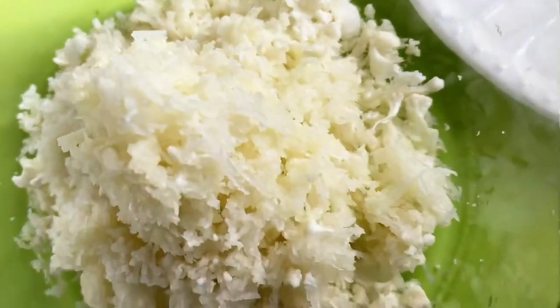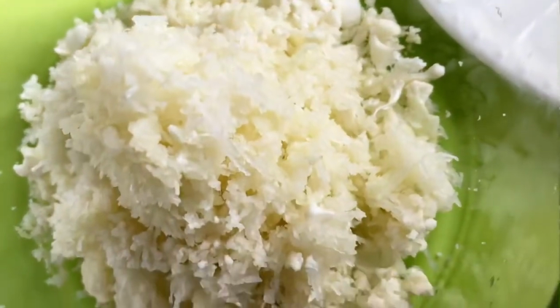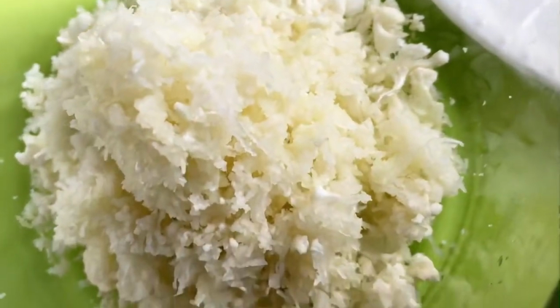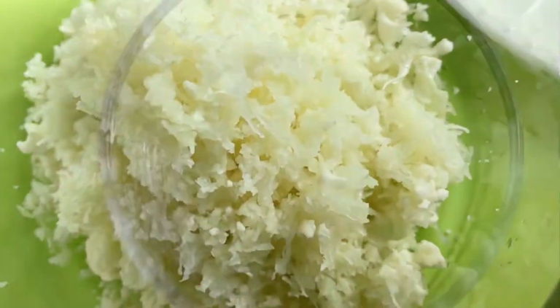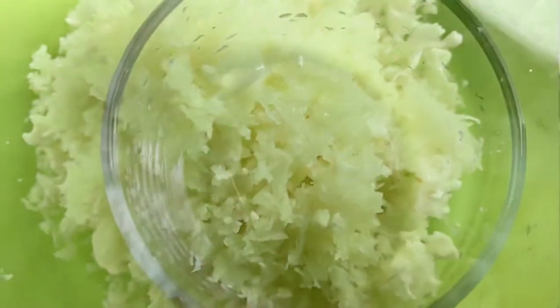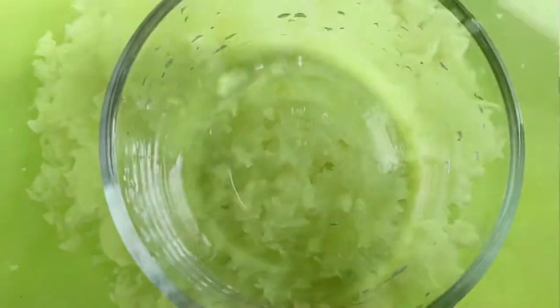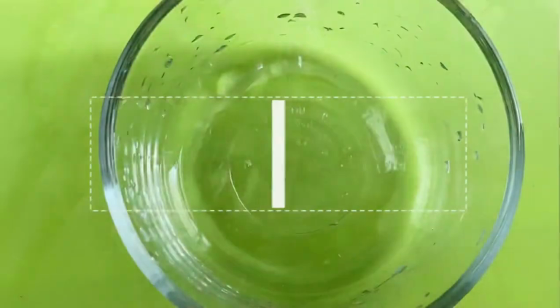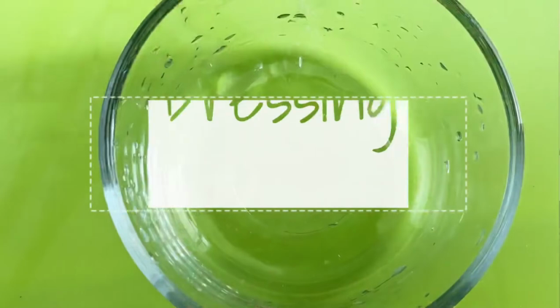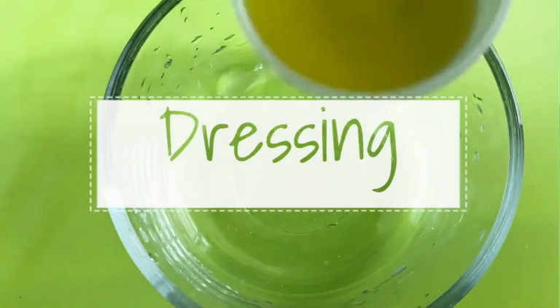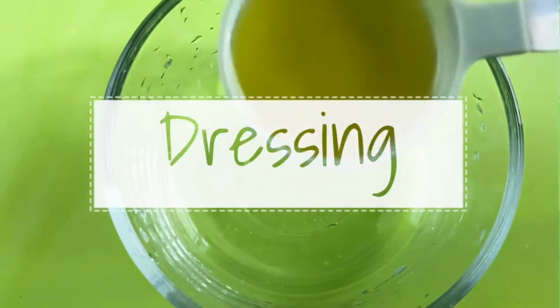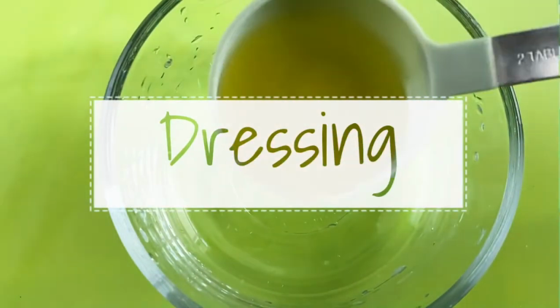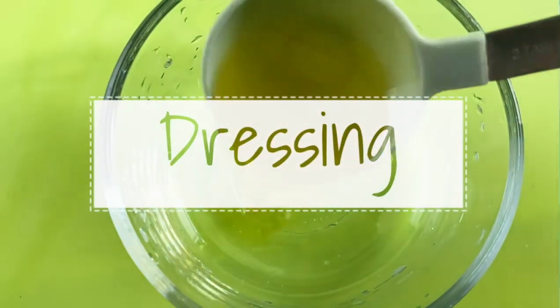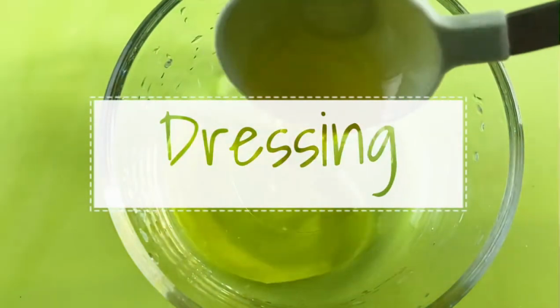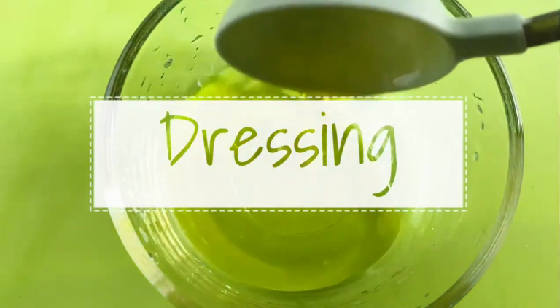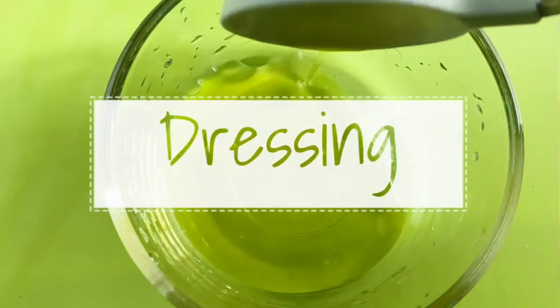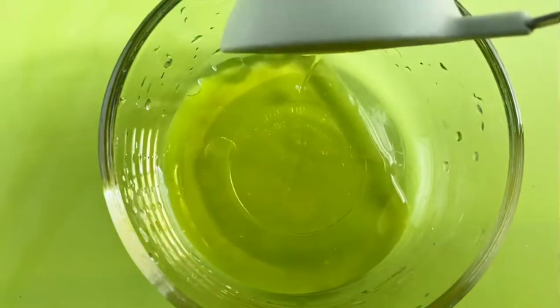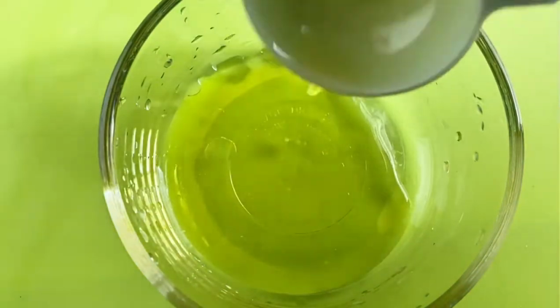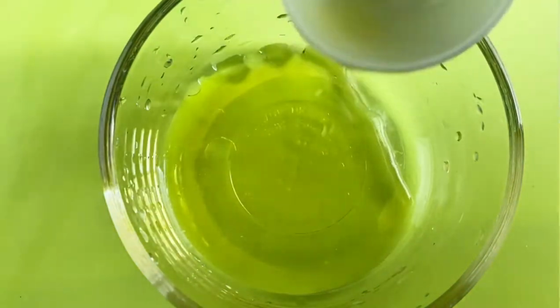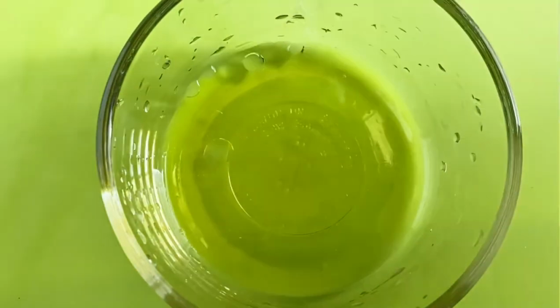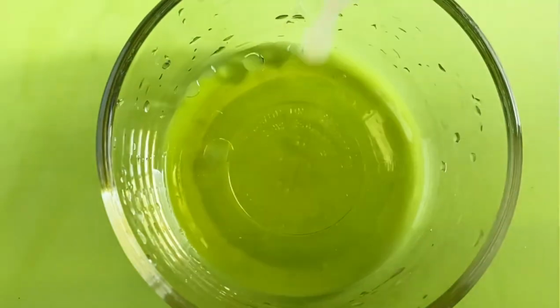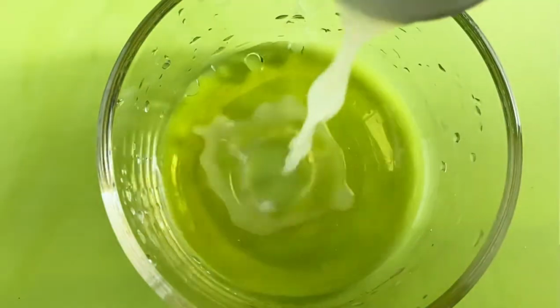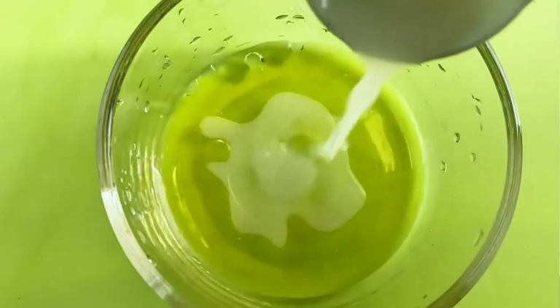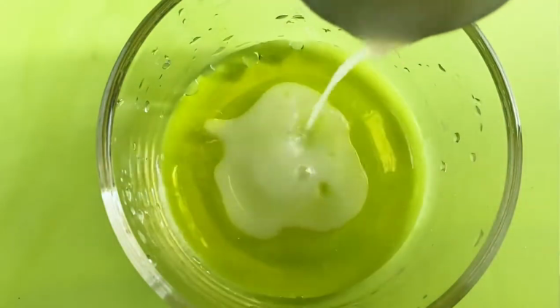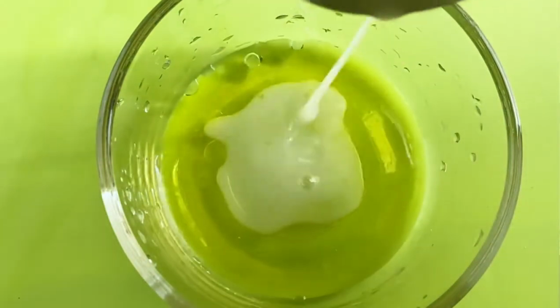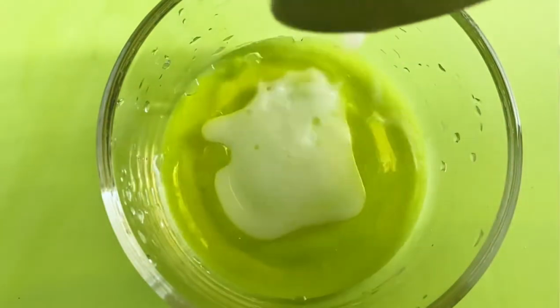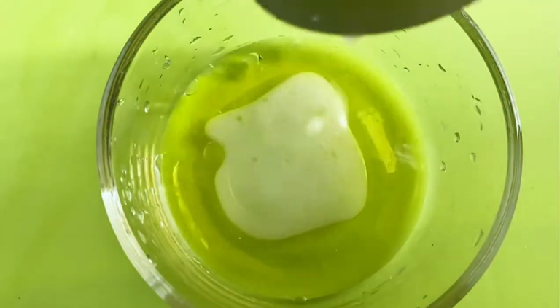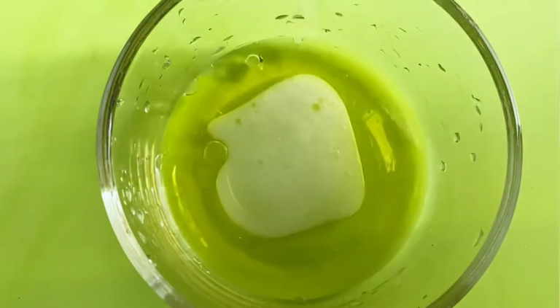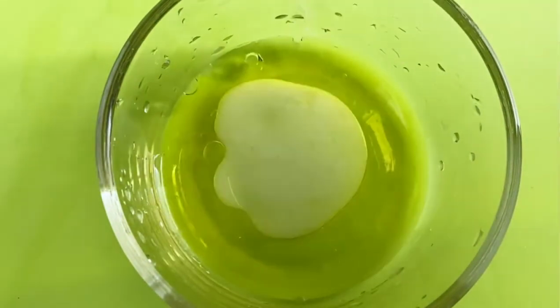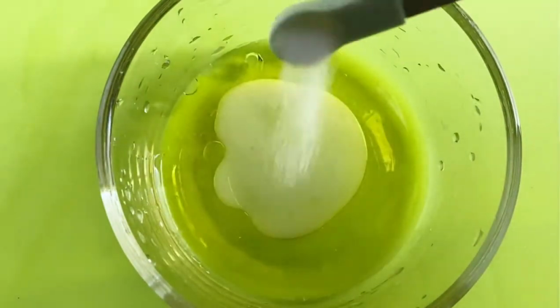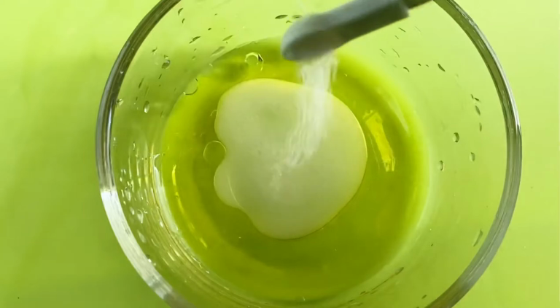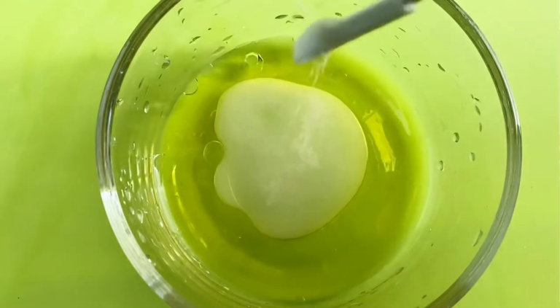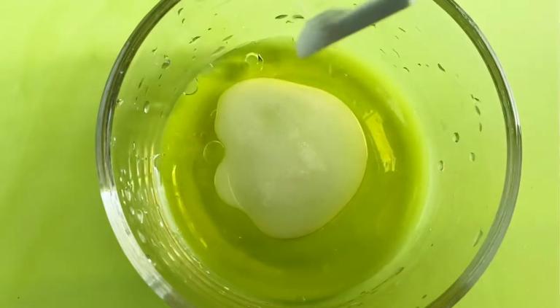To make the dressing we'll add our olive oil, lemon juice, and salt and mix it together.